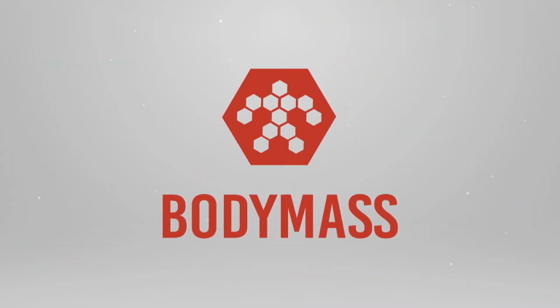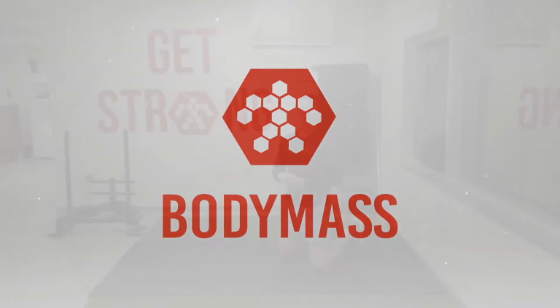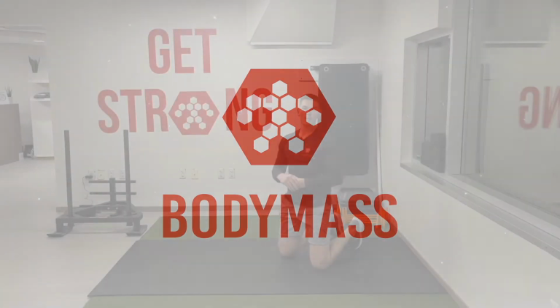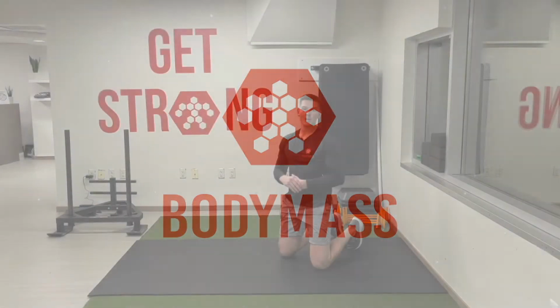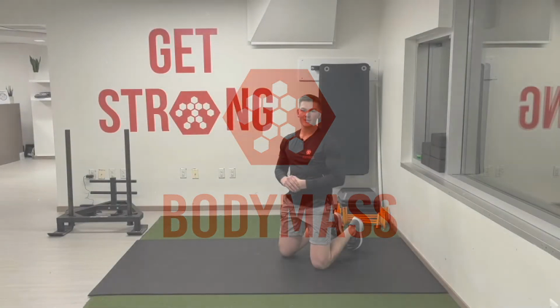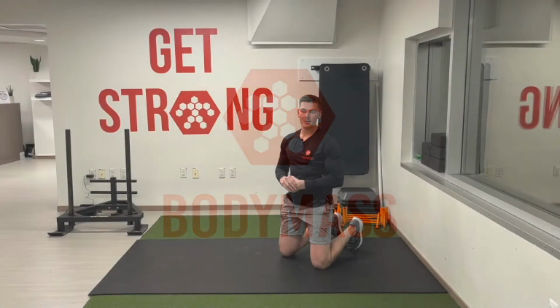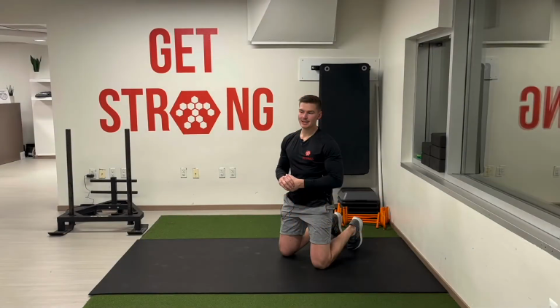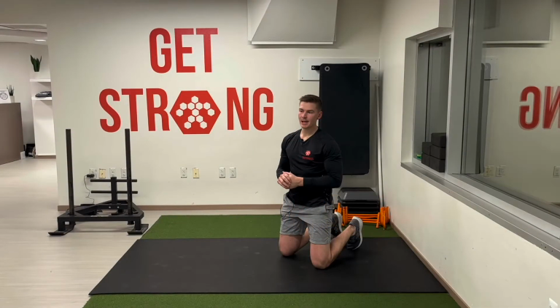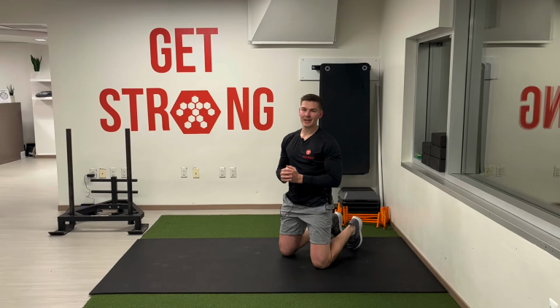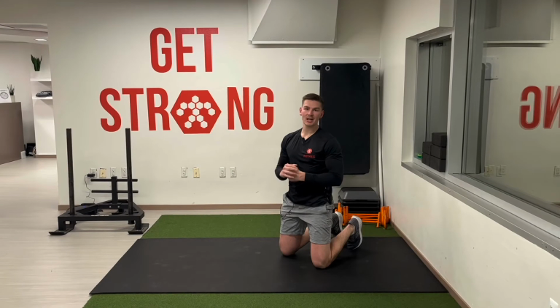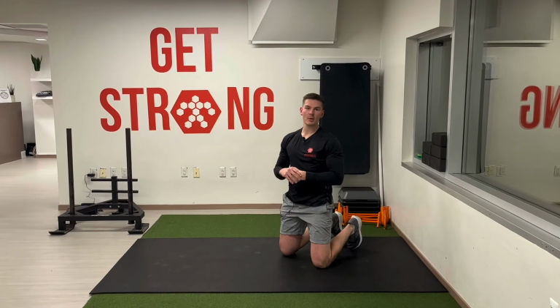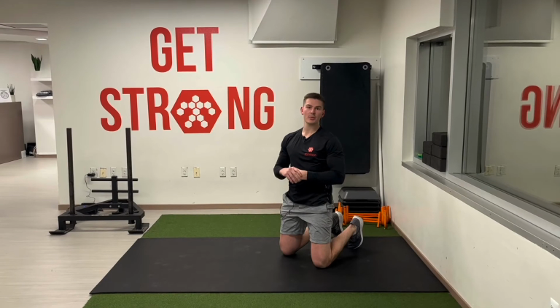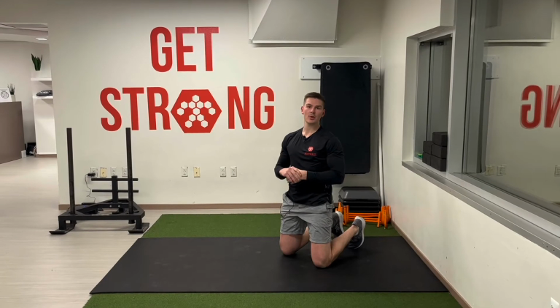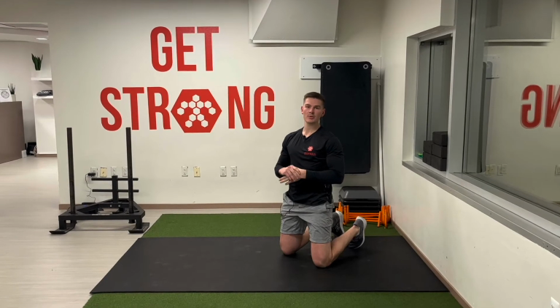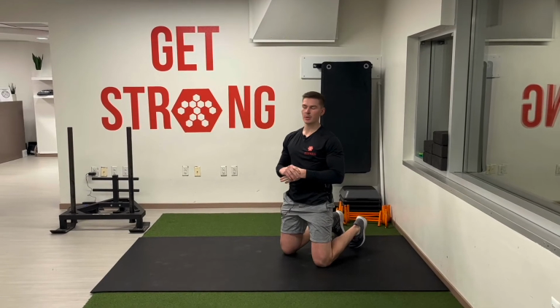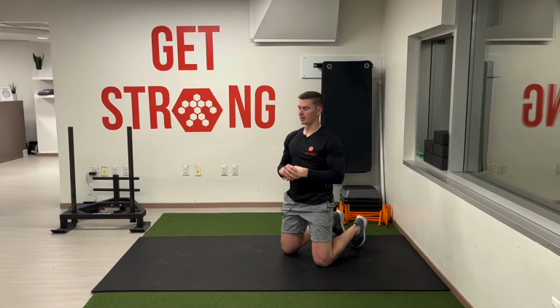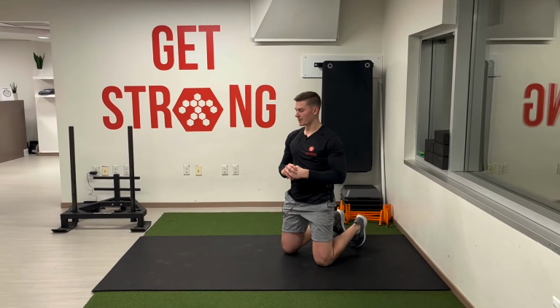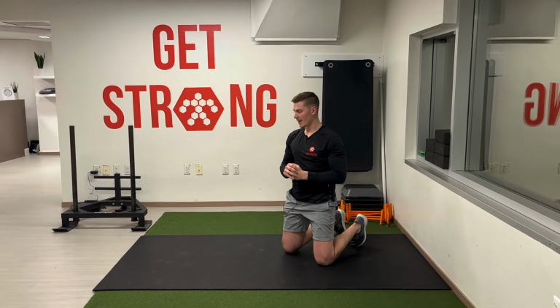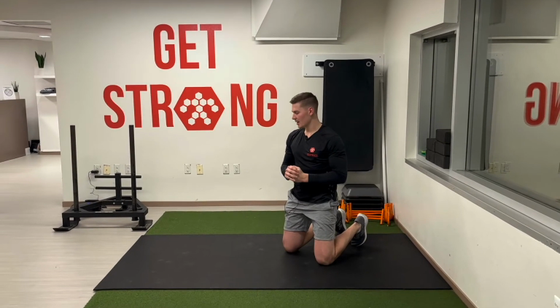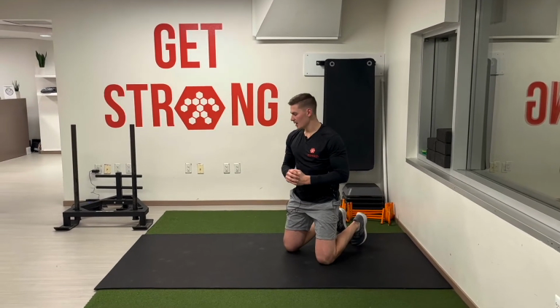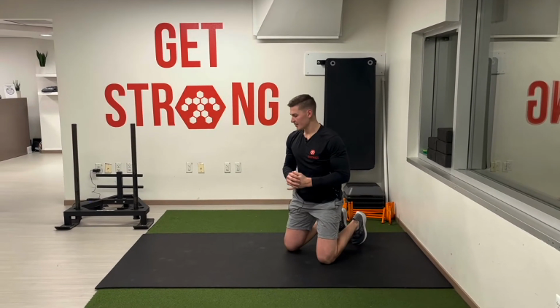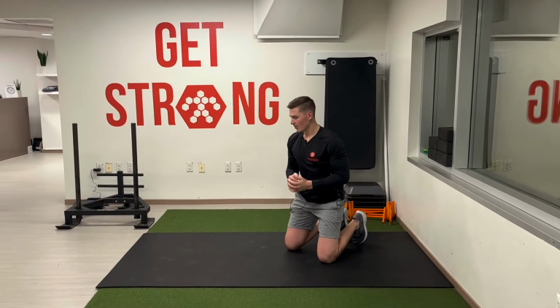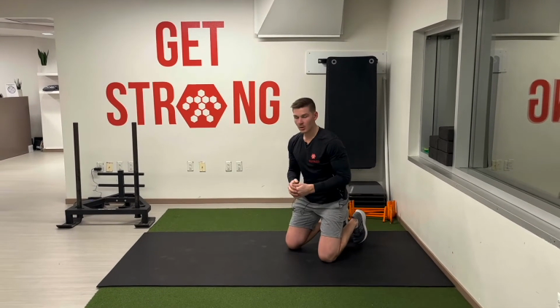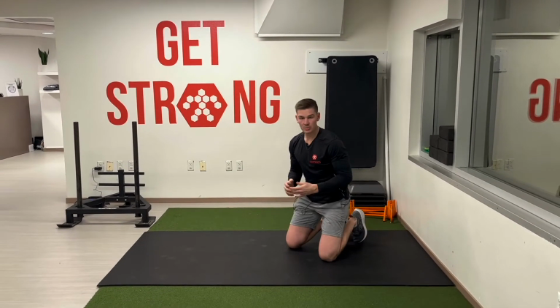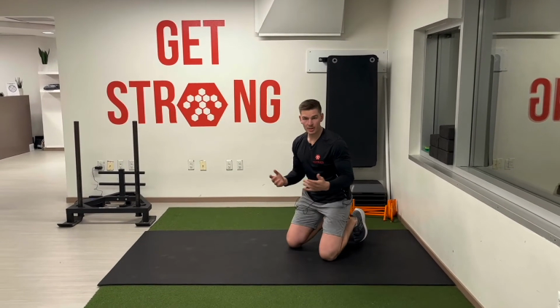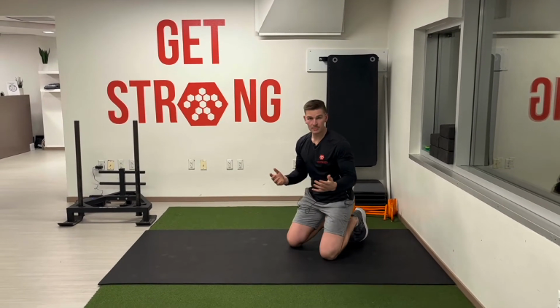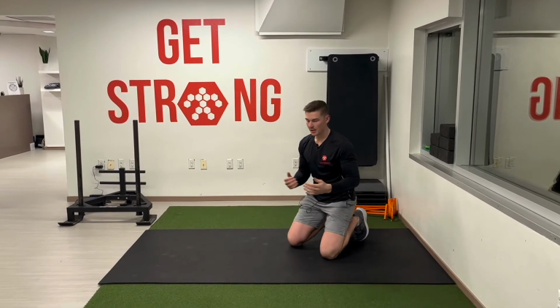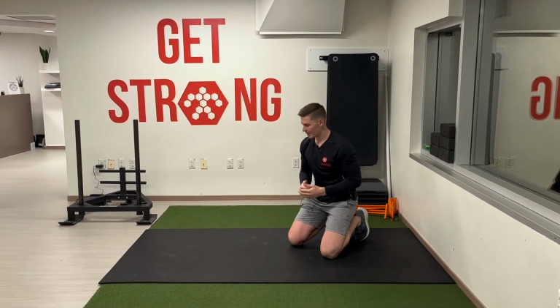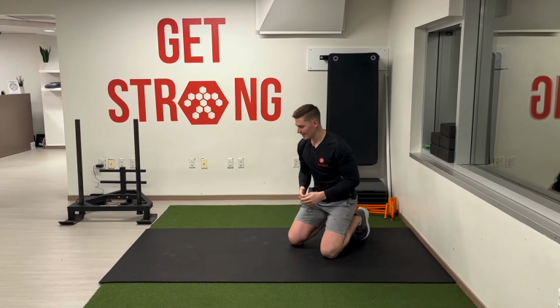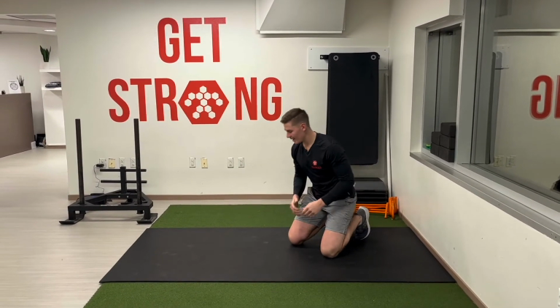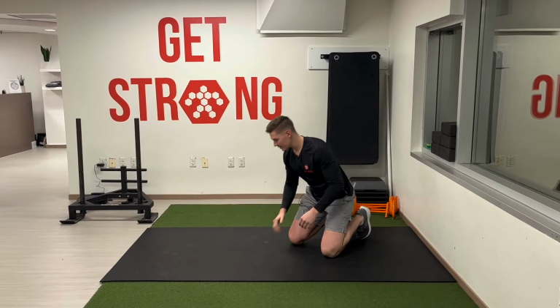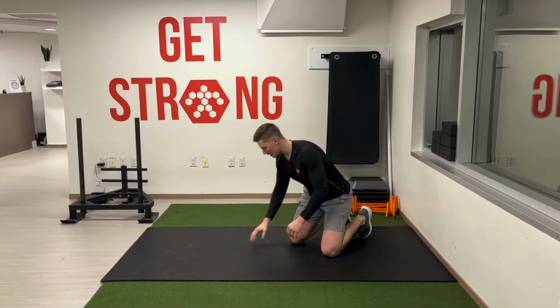Hello Body Mass Family. Today we're going to talk about the prone swimmer. So prone swimmer, we're going to lay on our stomach.